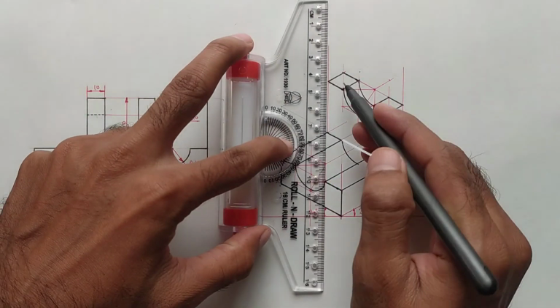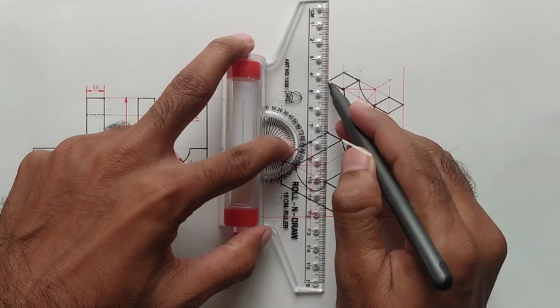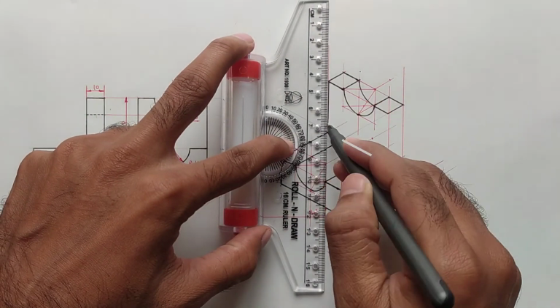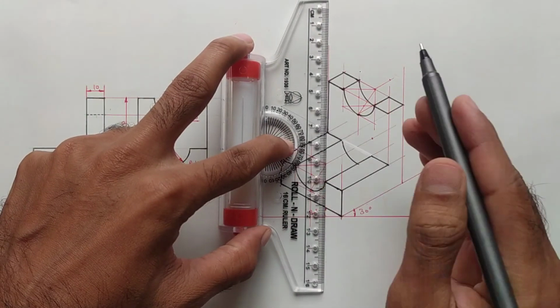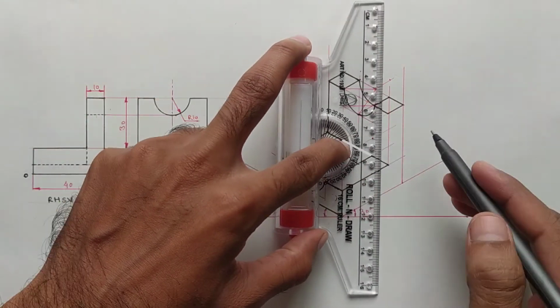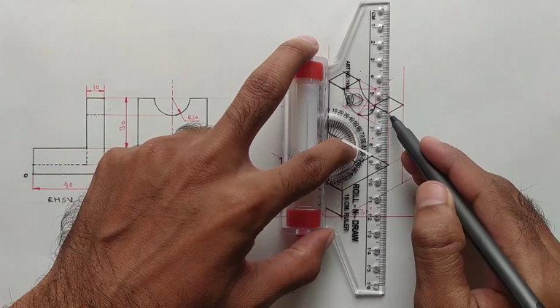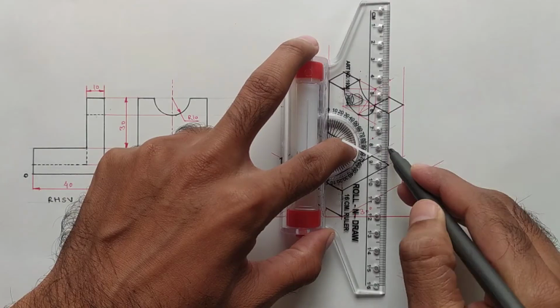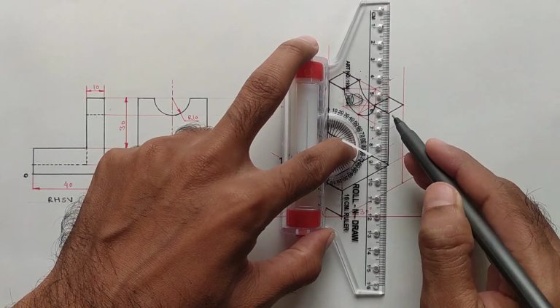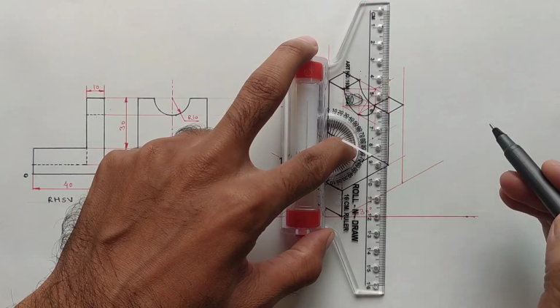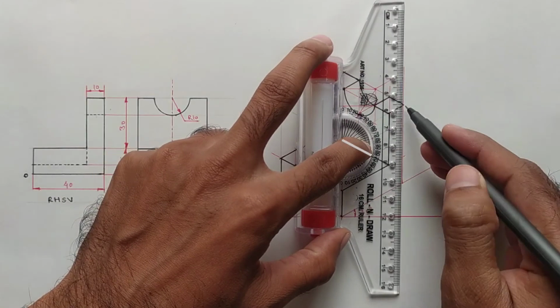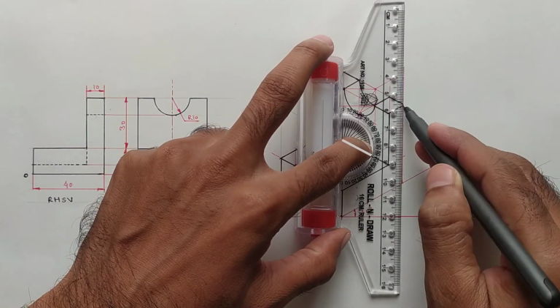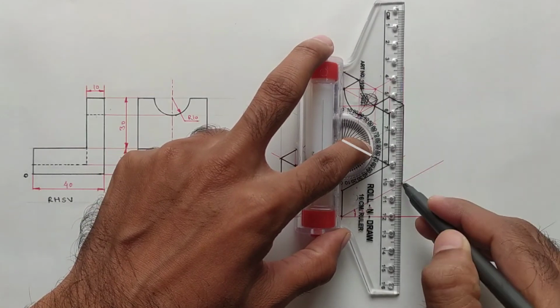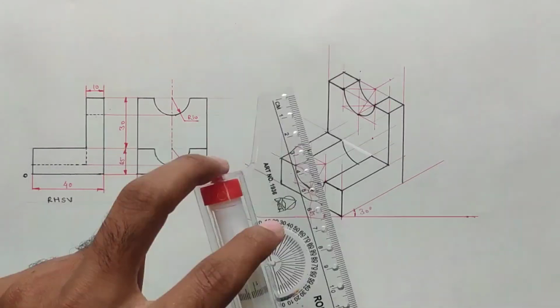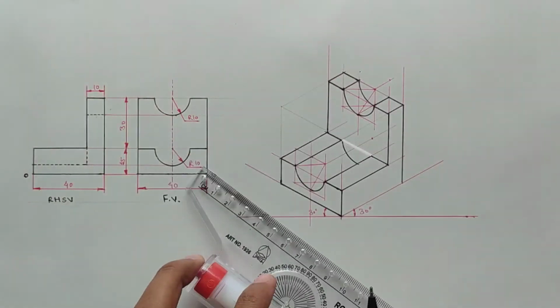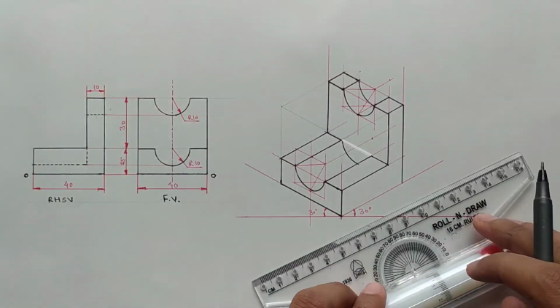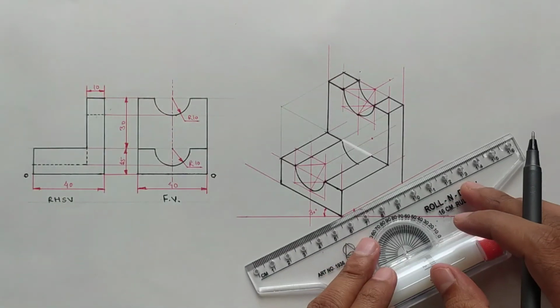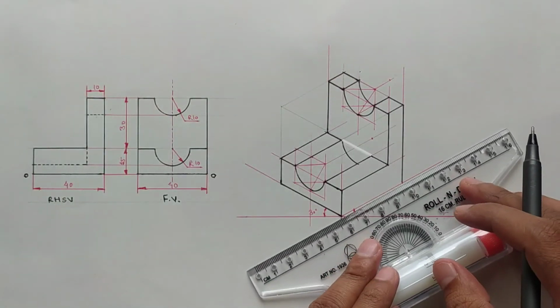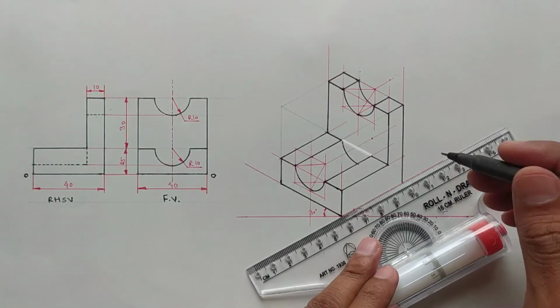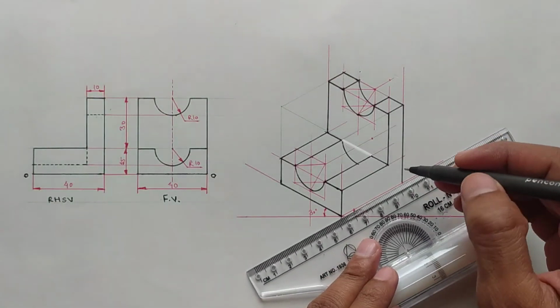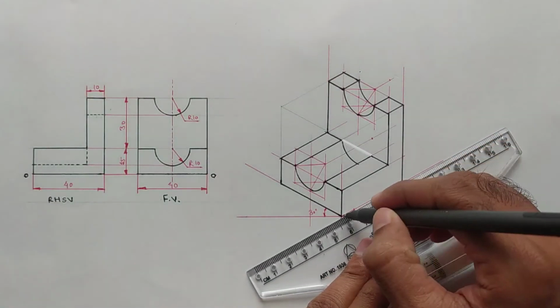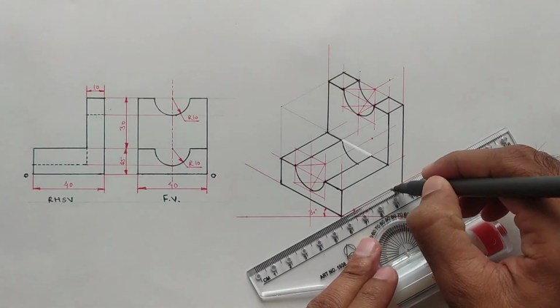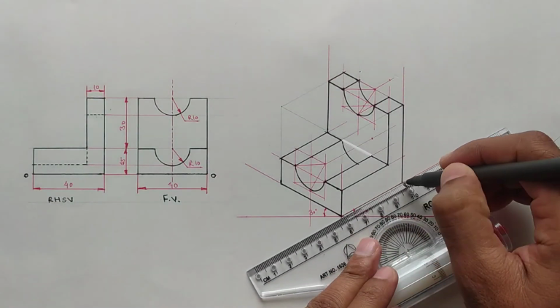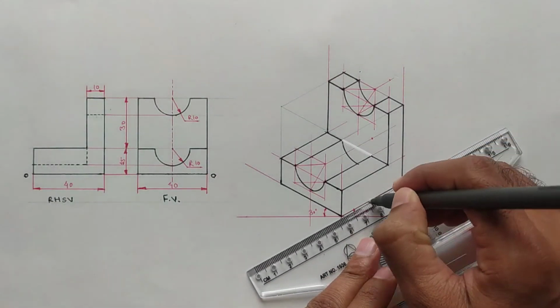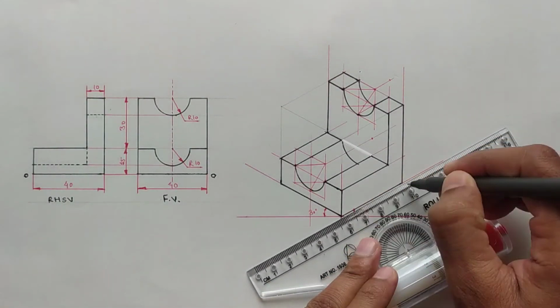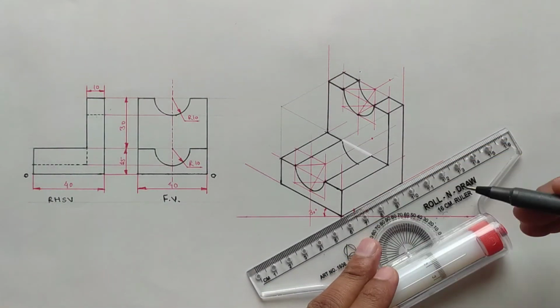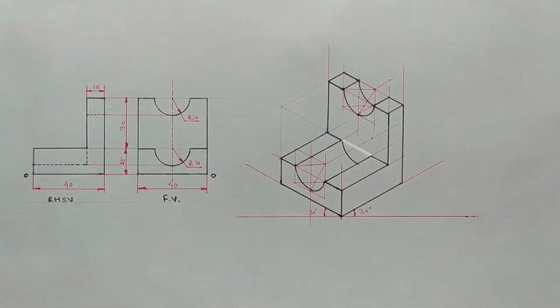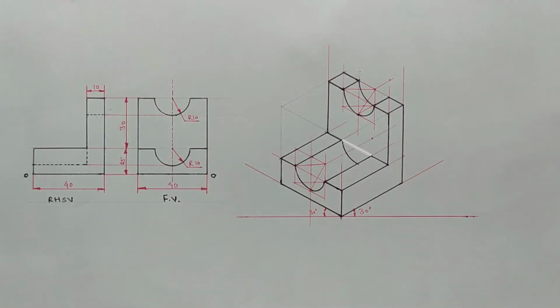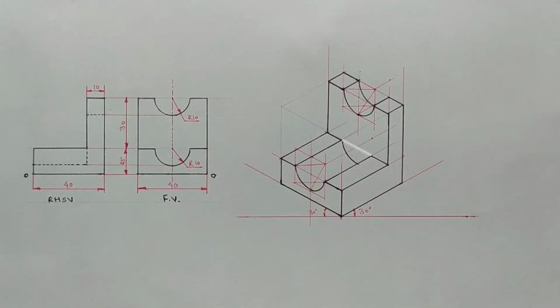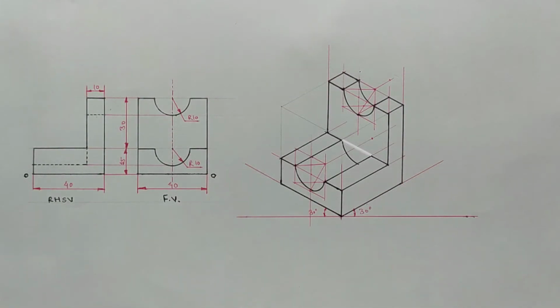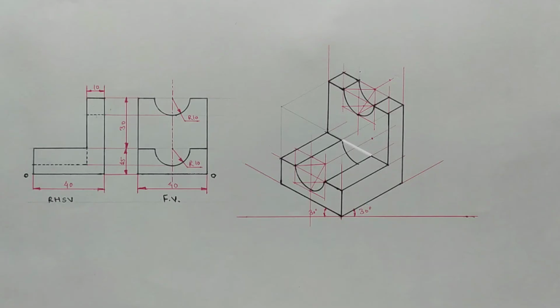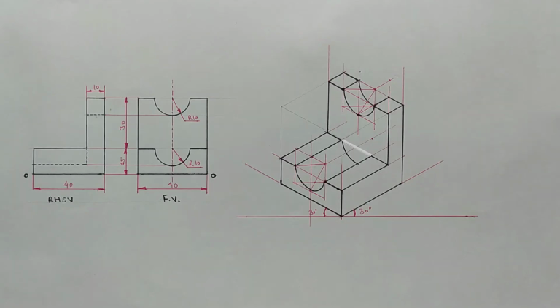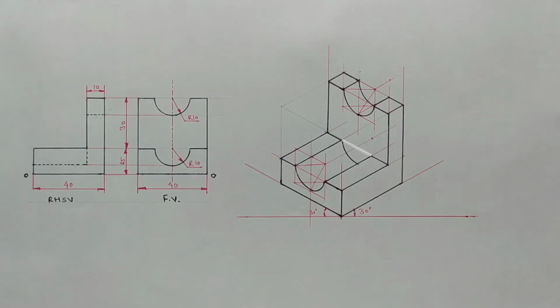Darken all the vertical edges — this edge is also darkened. Now the object is completed.